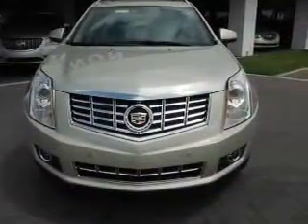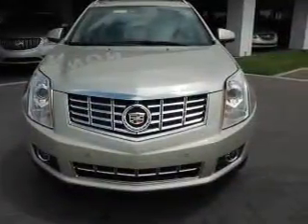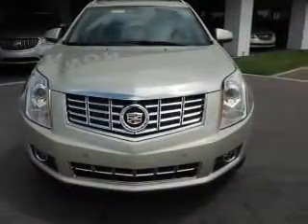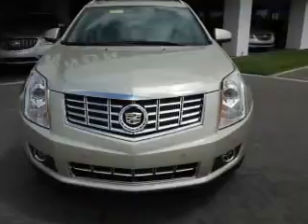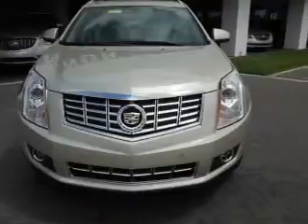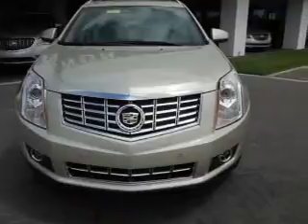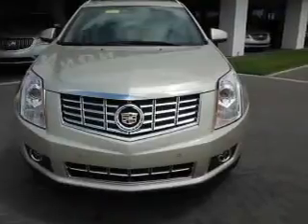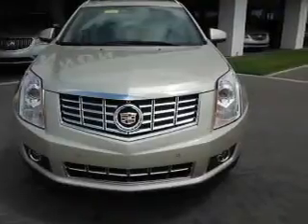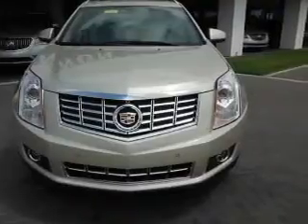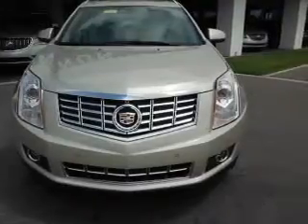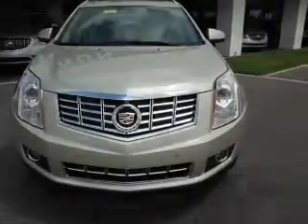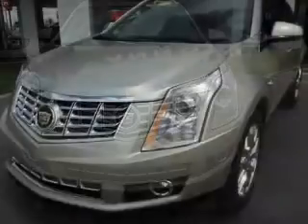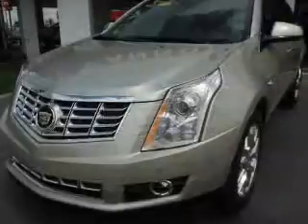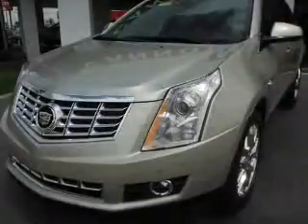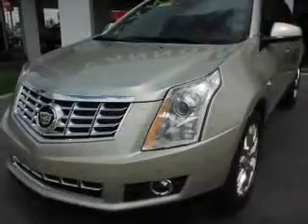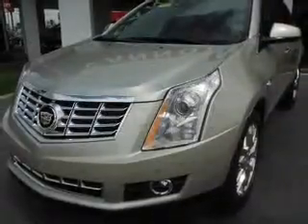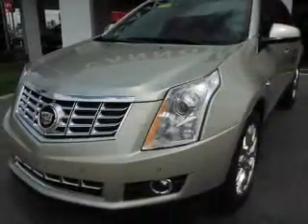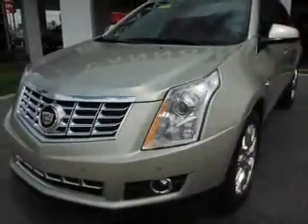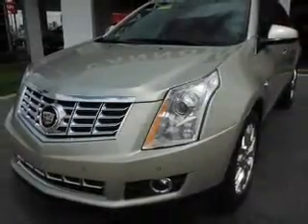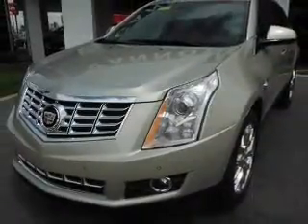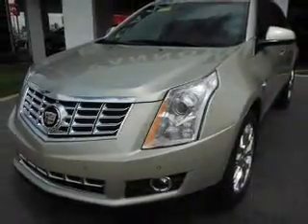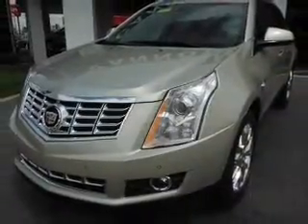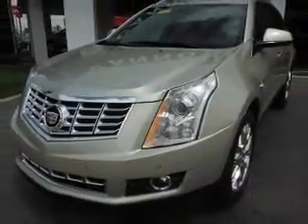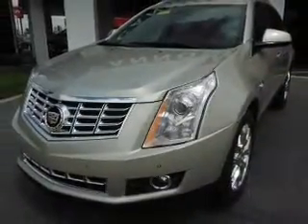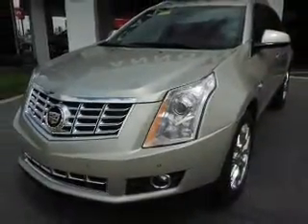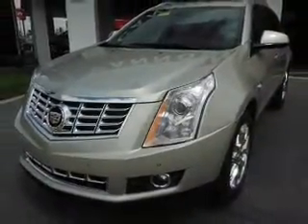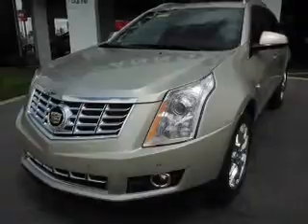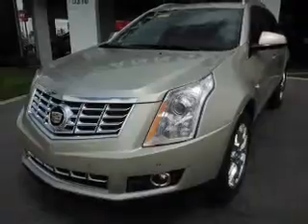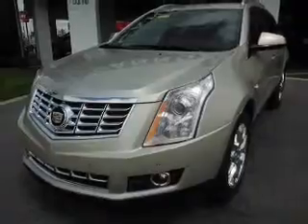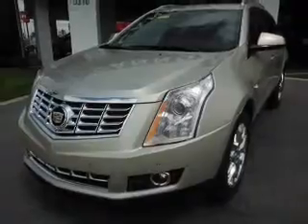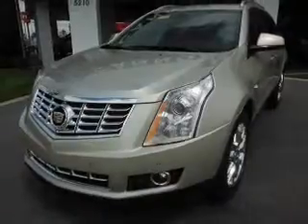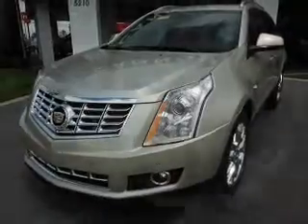Heated seats are a desirable comfort feature. This car has separate passenger temperature controls. Let the outside in with a power sunroof.